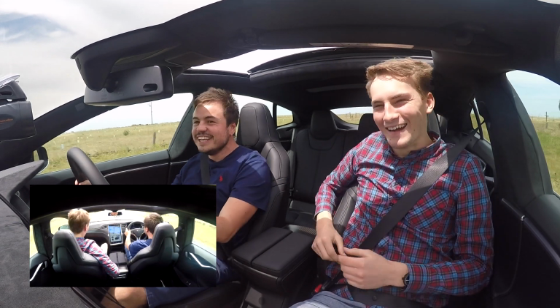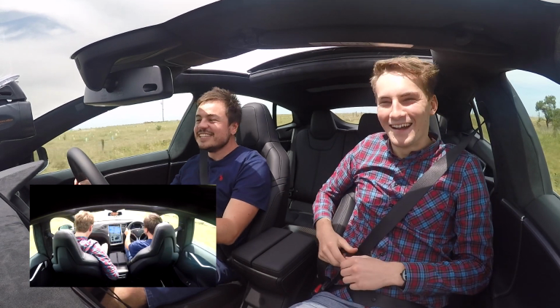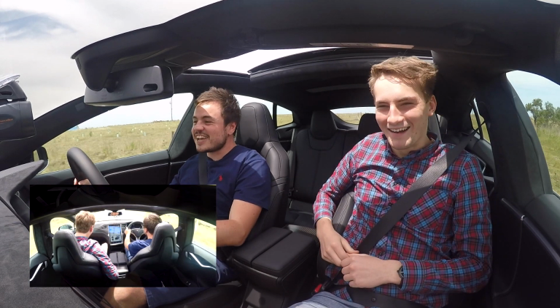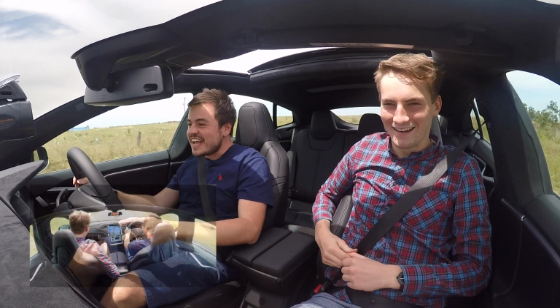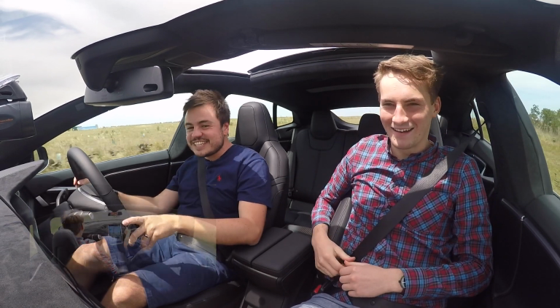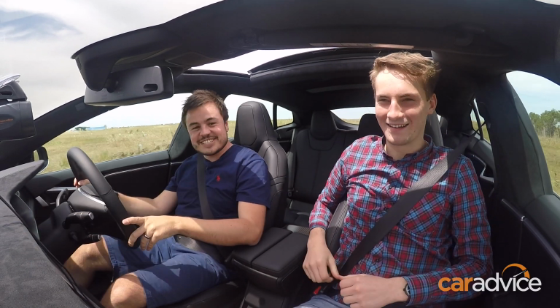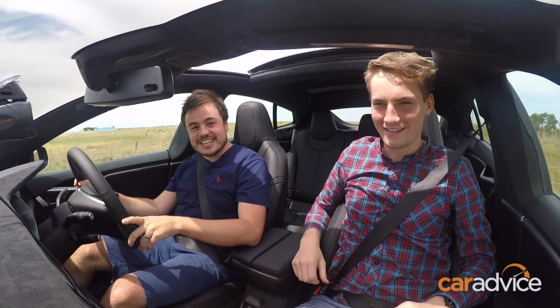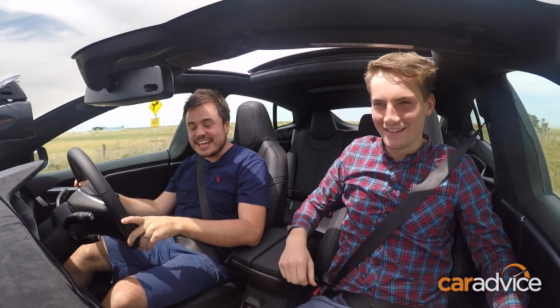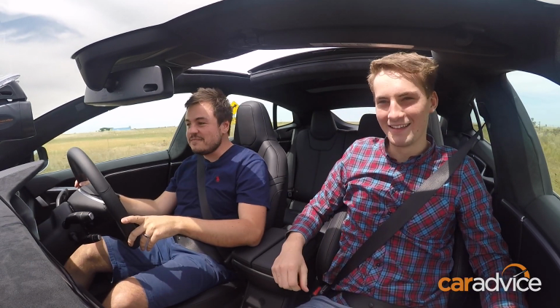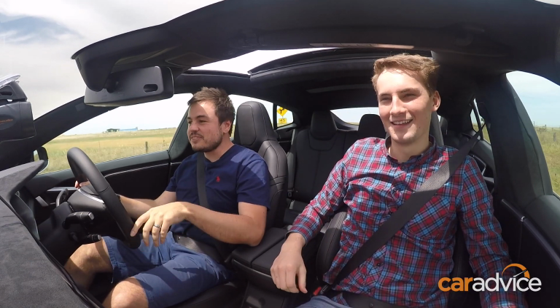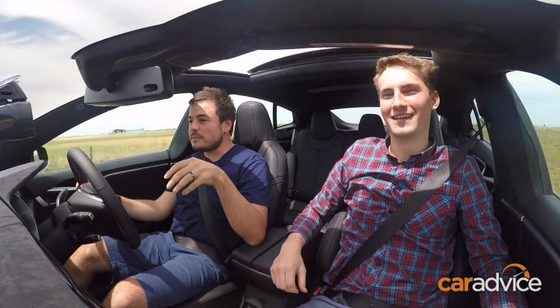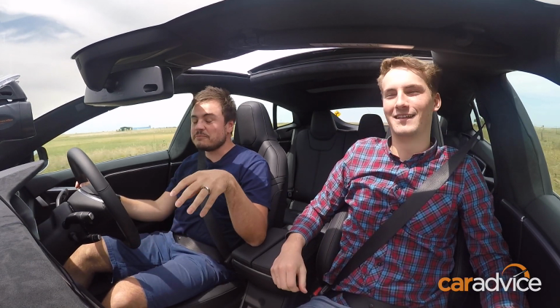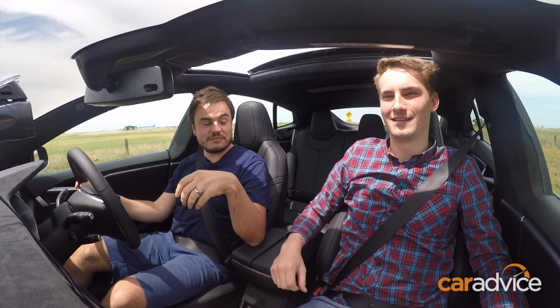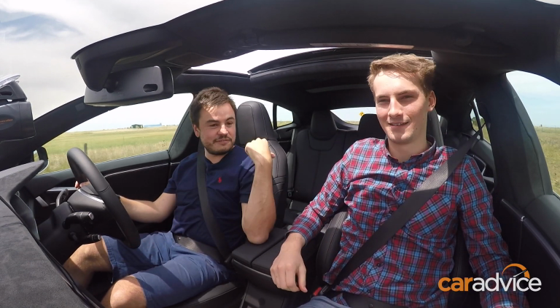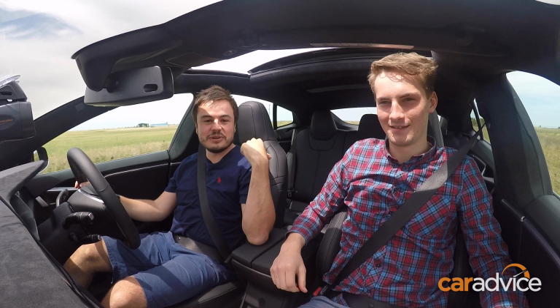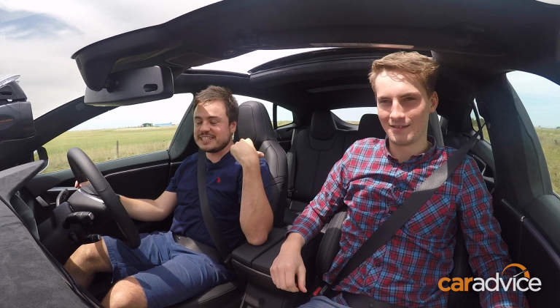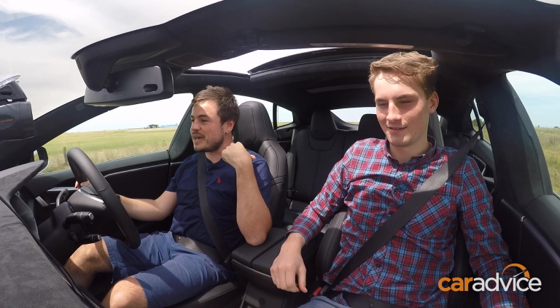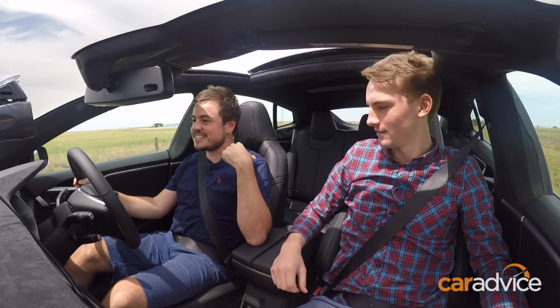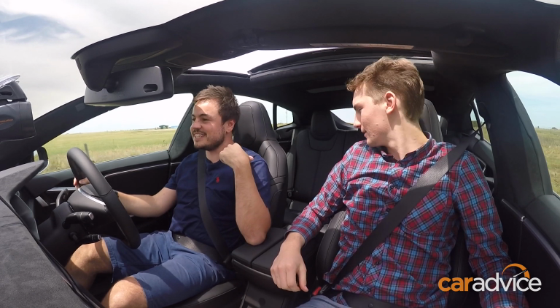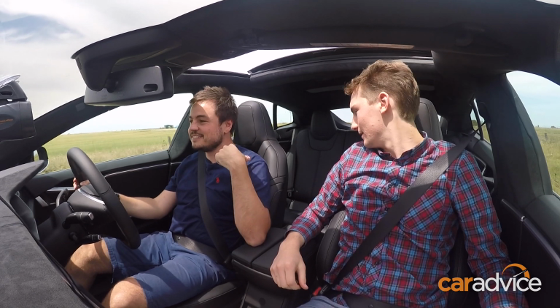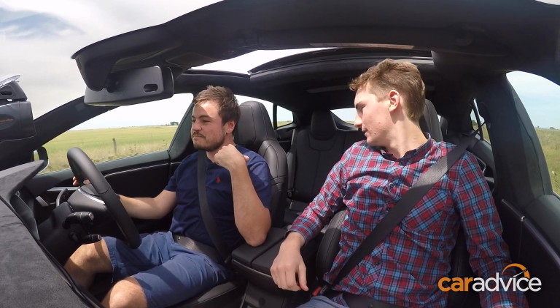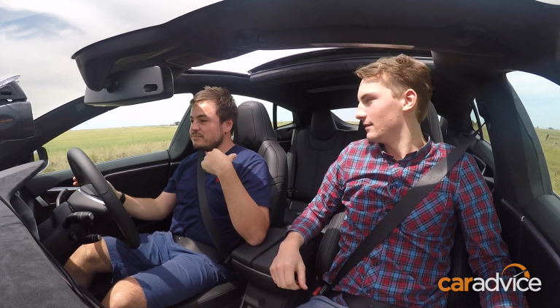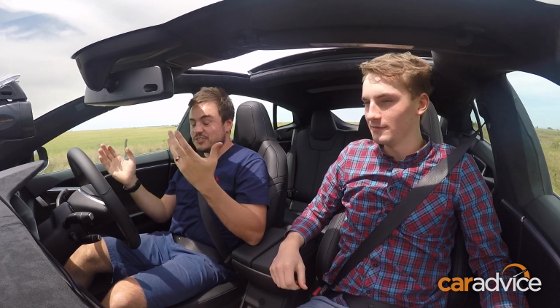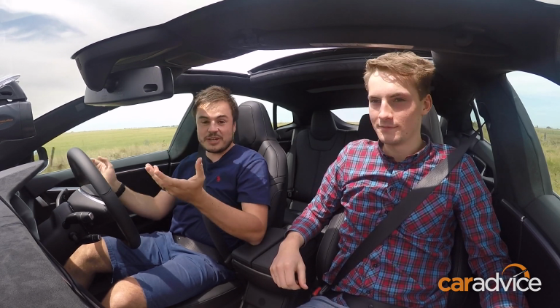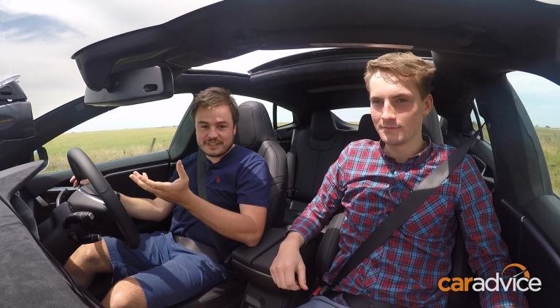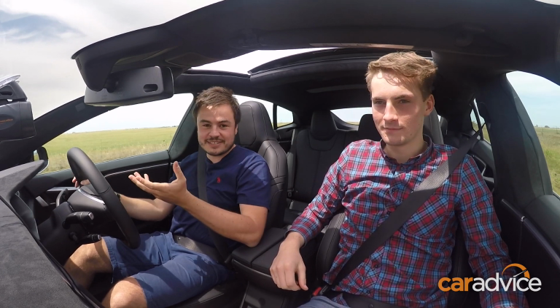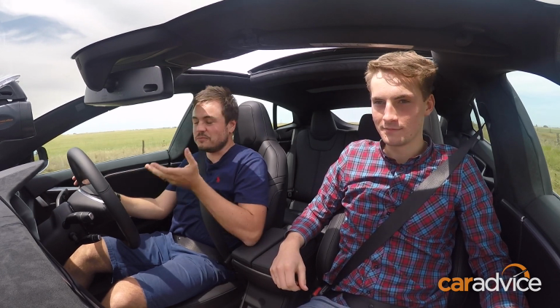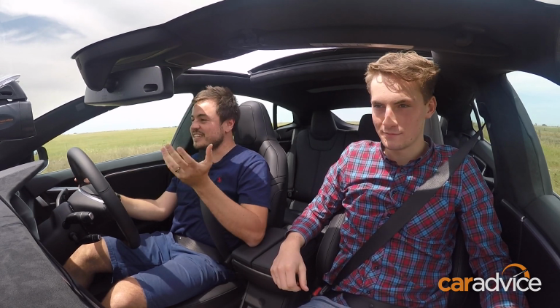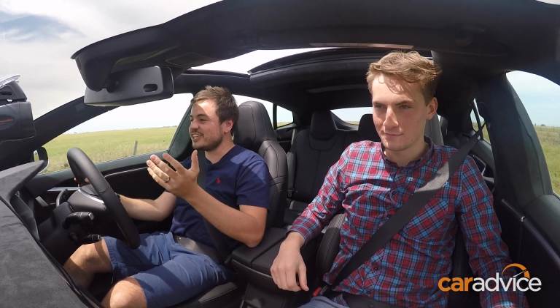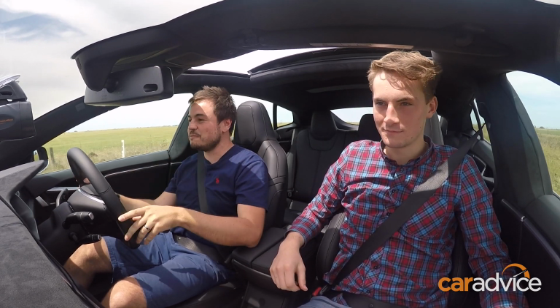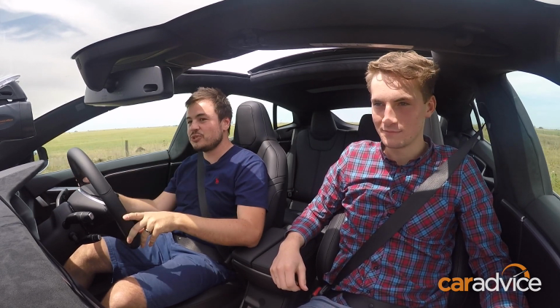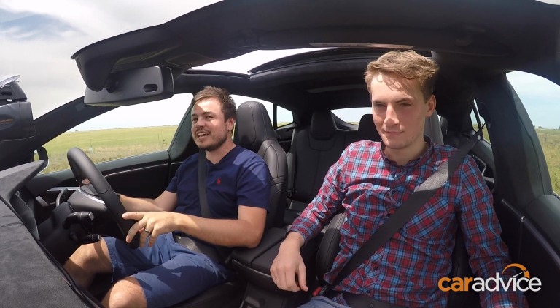So as you can see there, the pumpkin flew into the back seat despite the fact it wasn't actually pushed there.